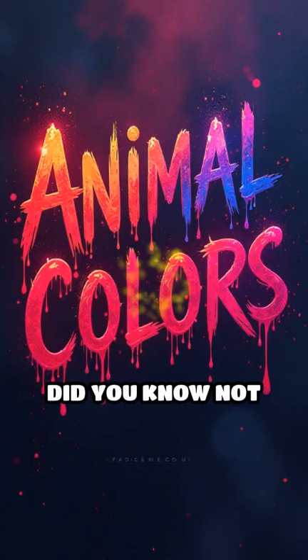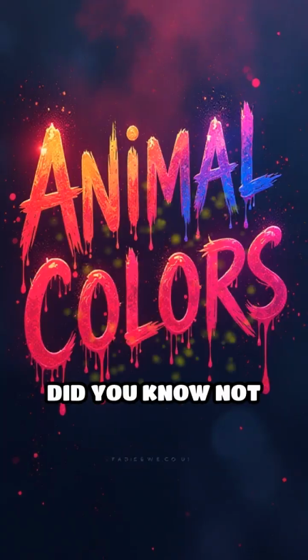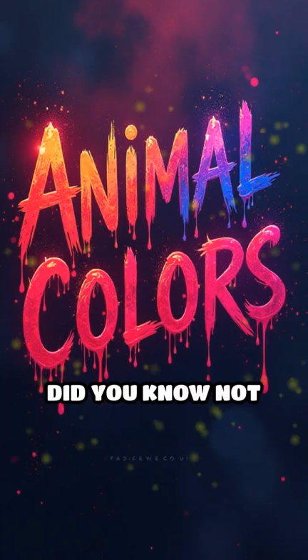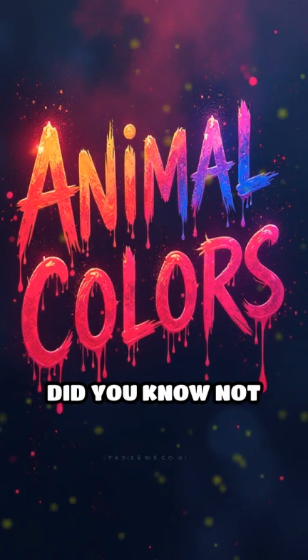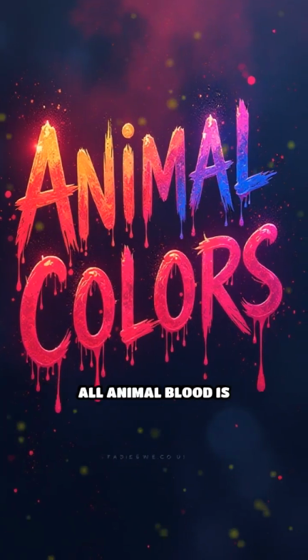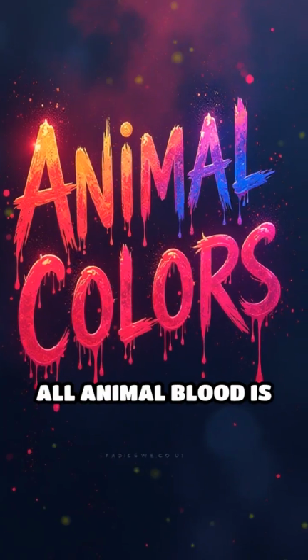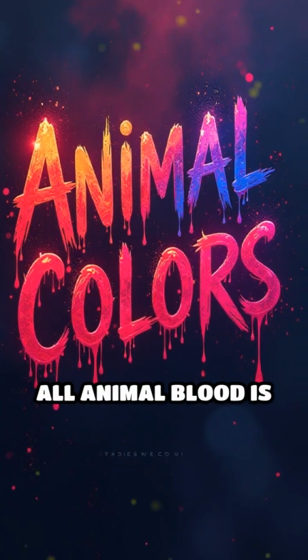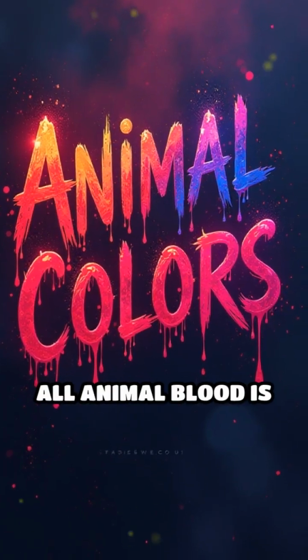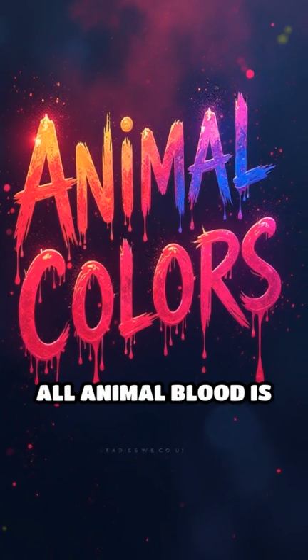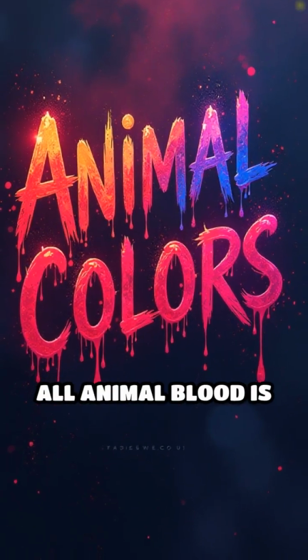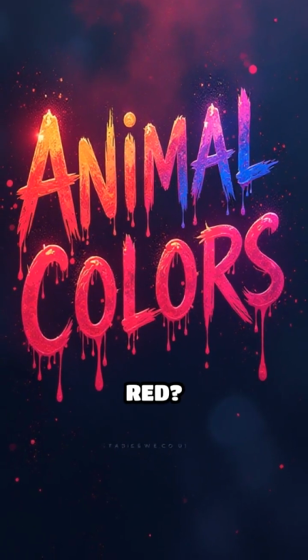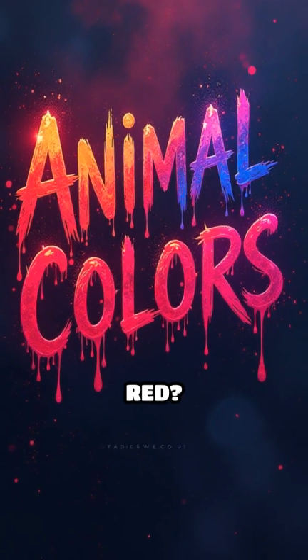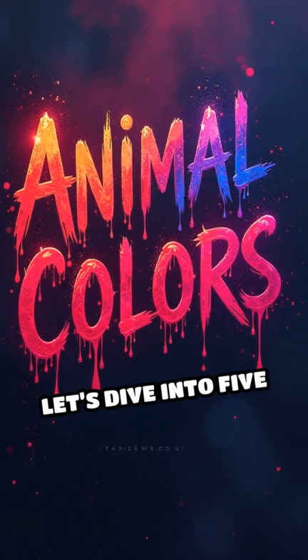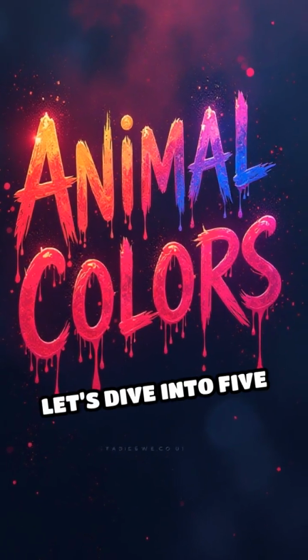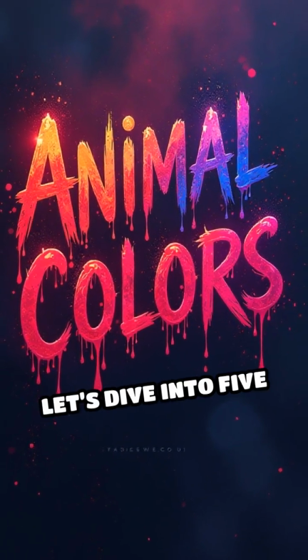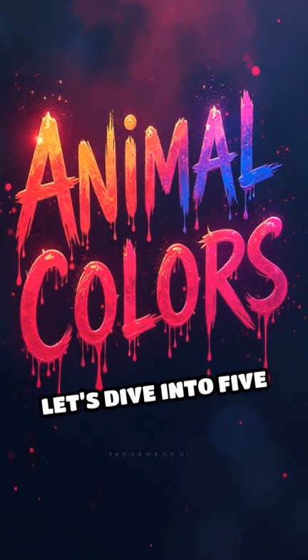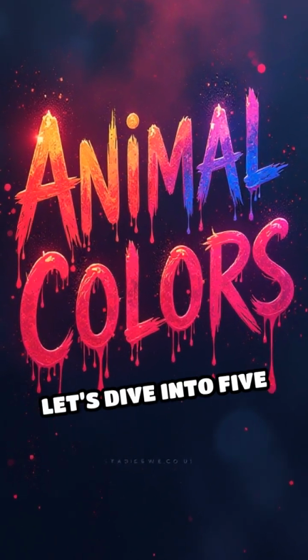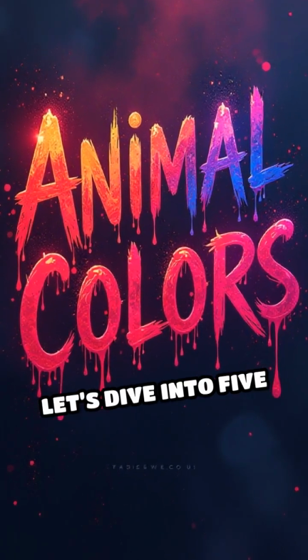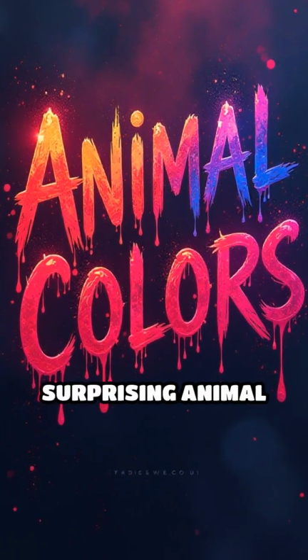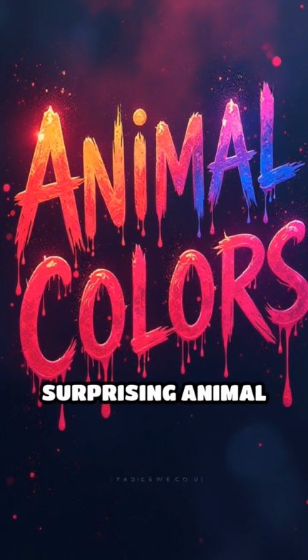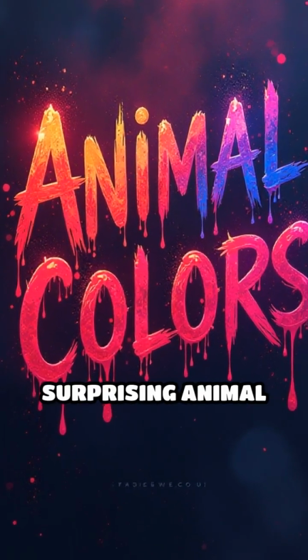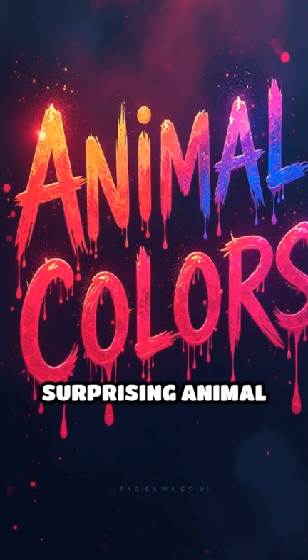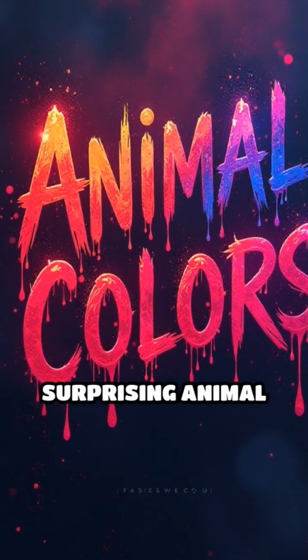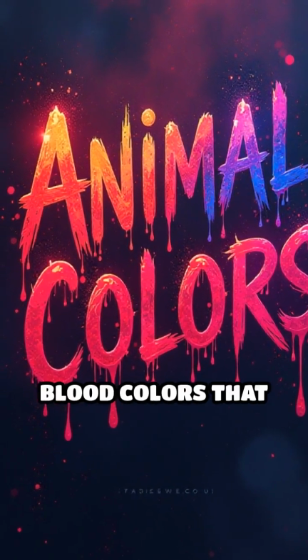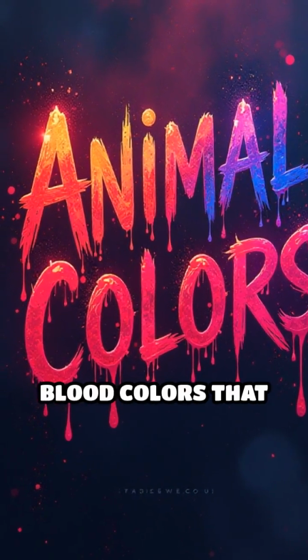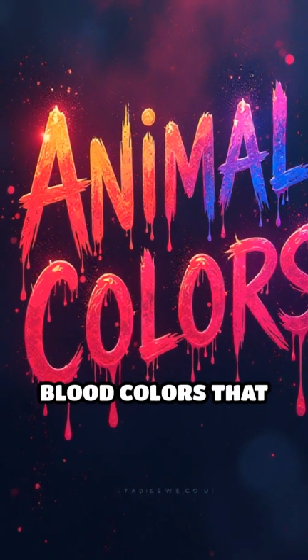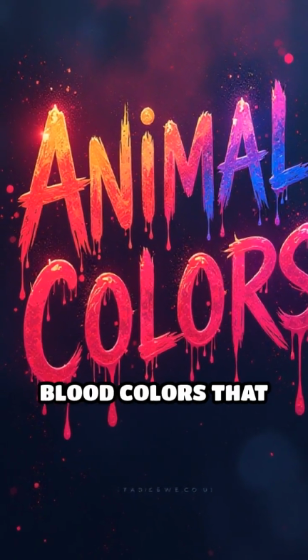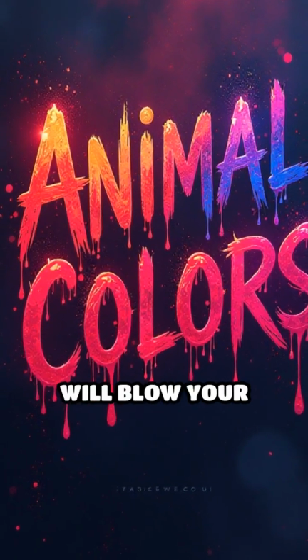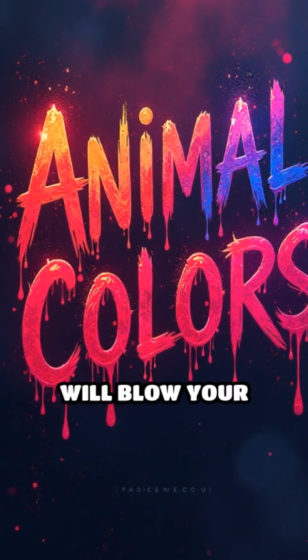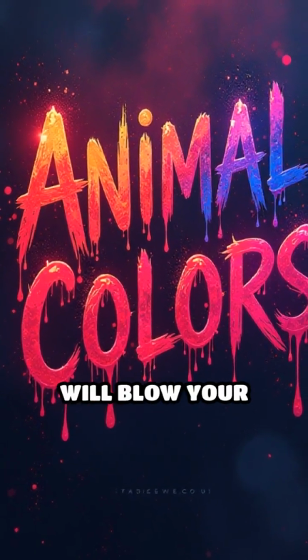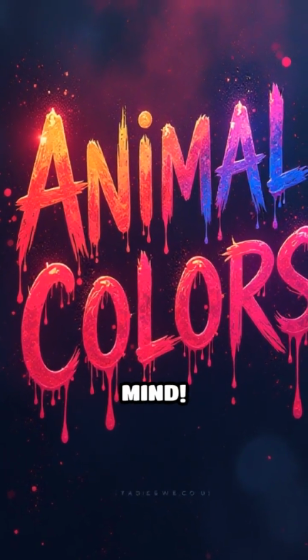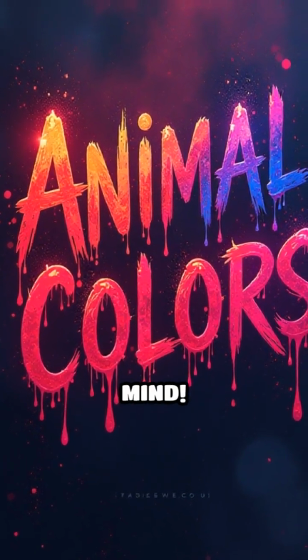Did you know not all animal blood is red? Let's dive into five surprising animal blood colours that will blow your mind.